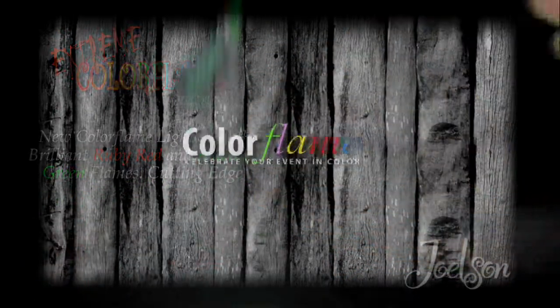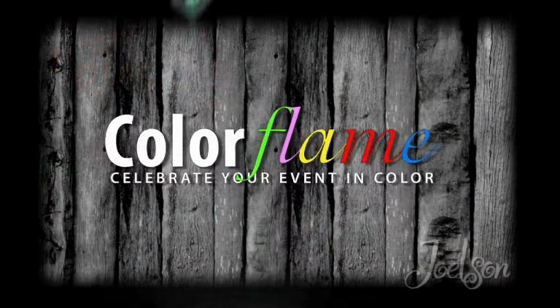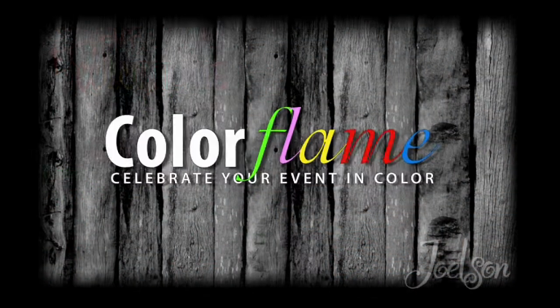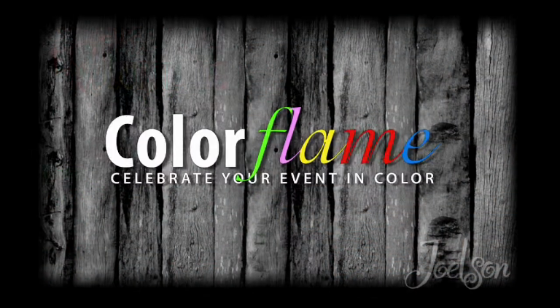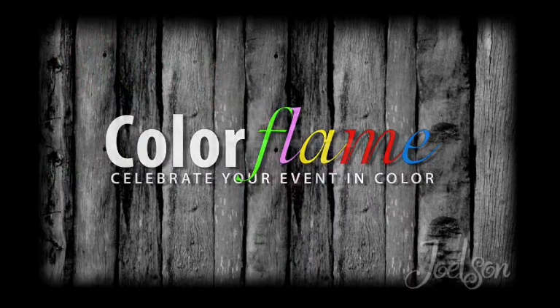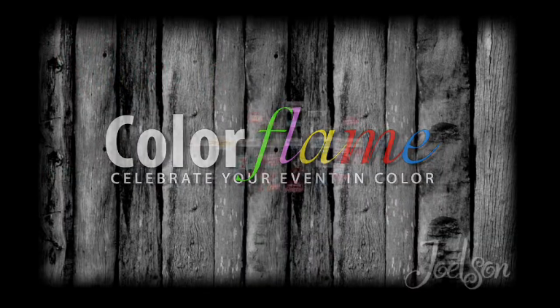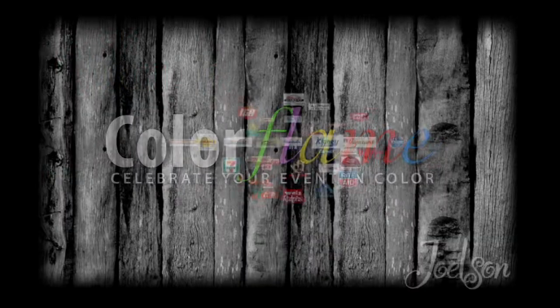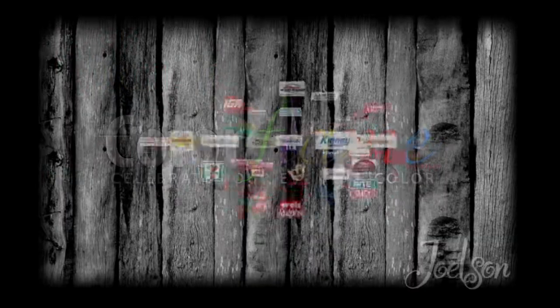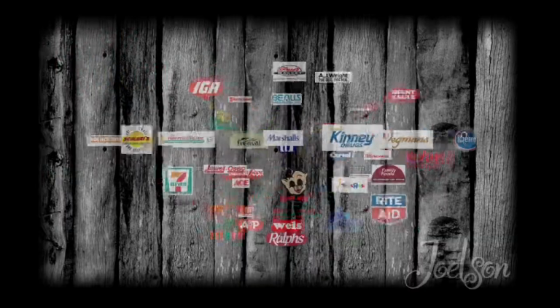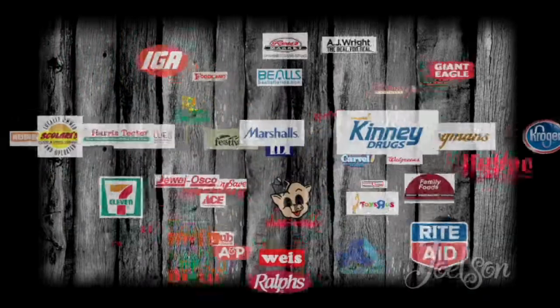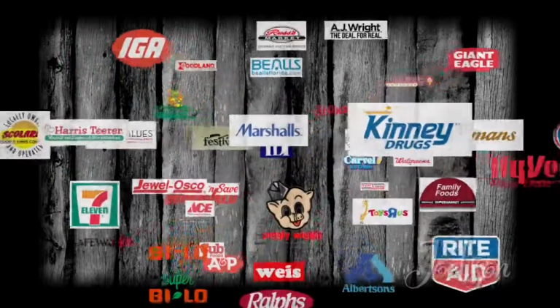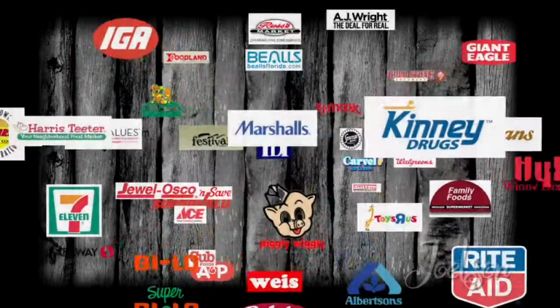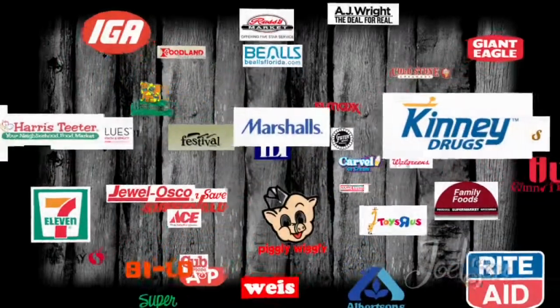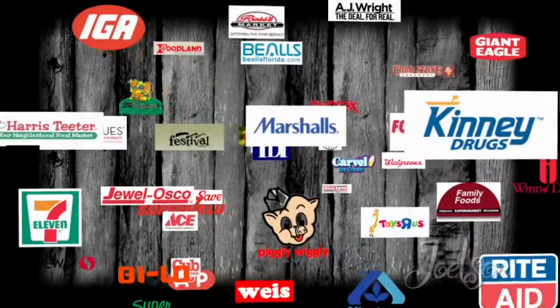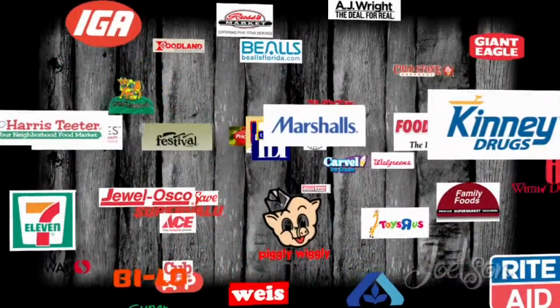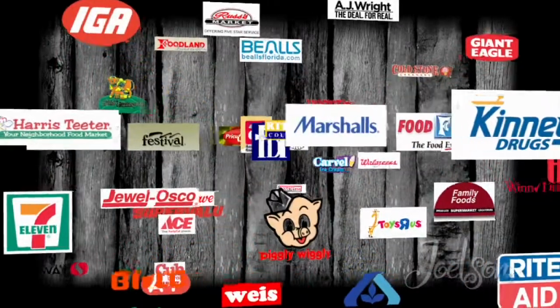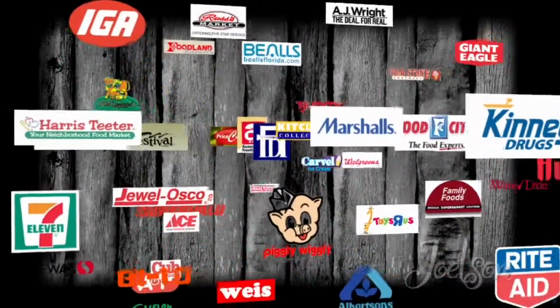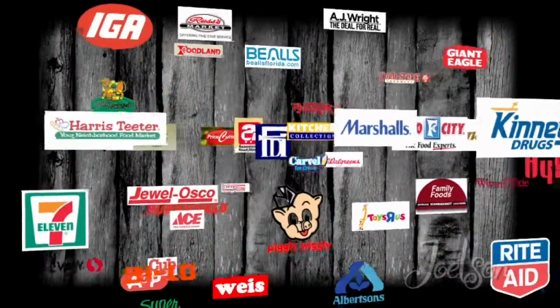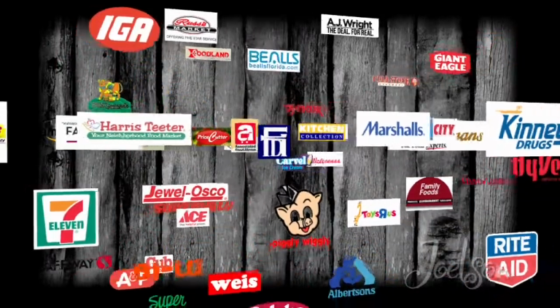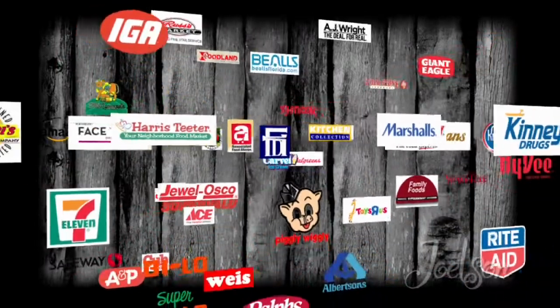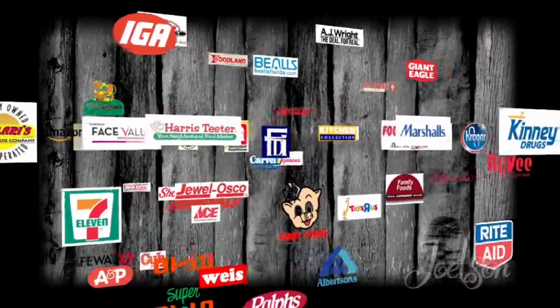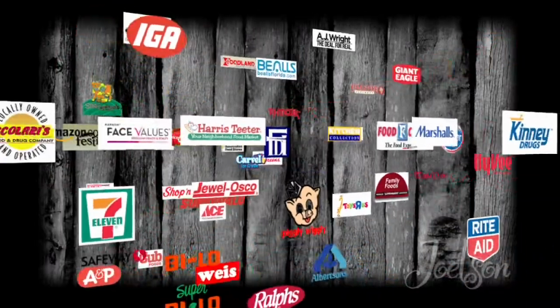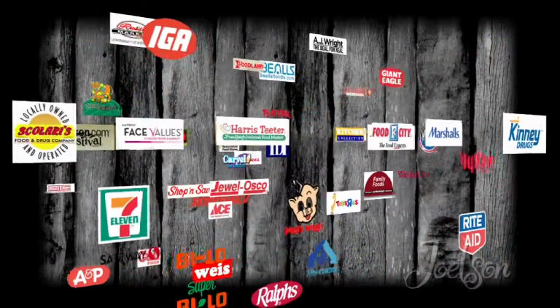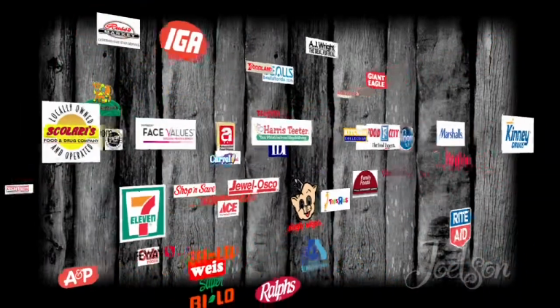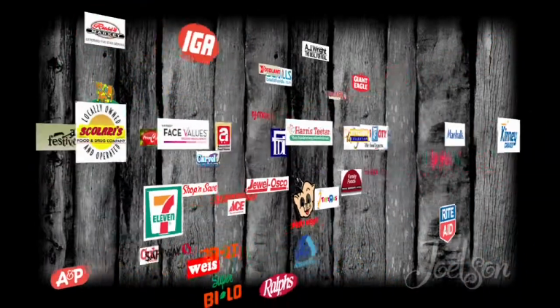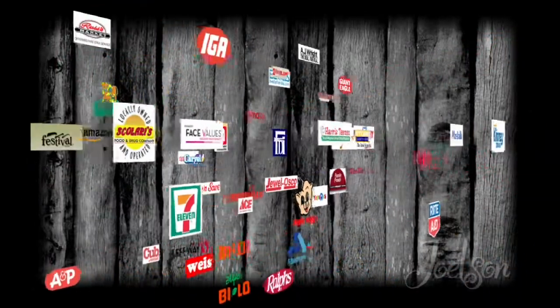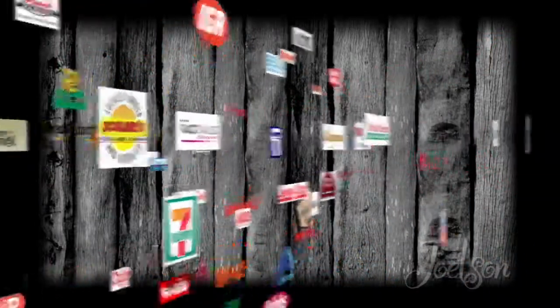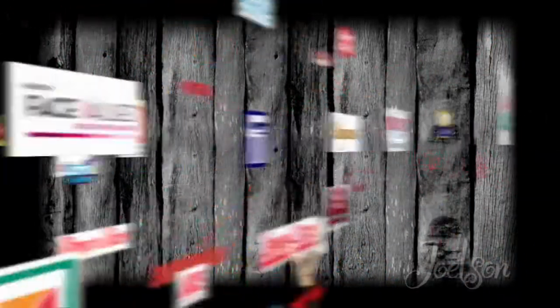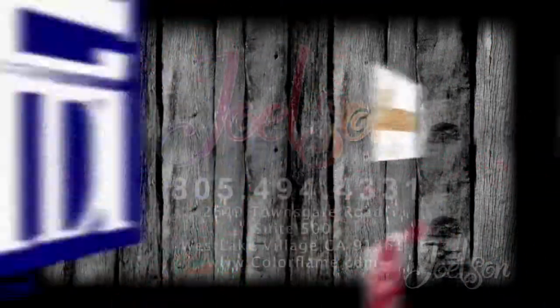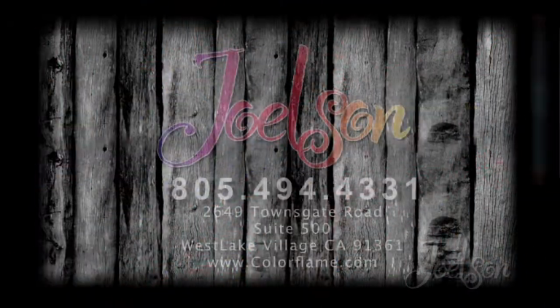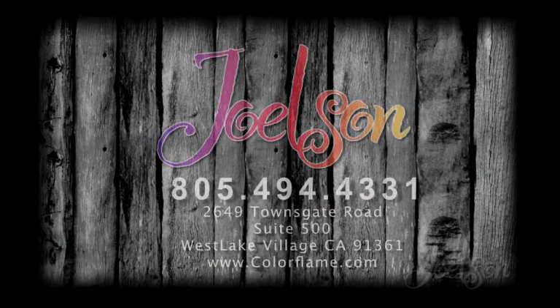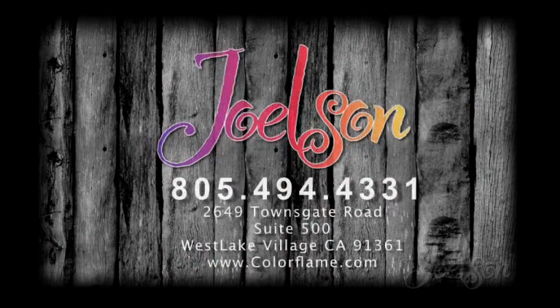Color Flame products are available at many local retailers. Call today for a local retailer in your area.